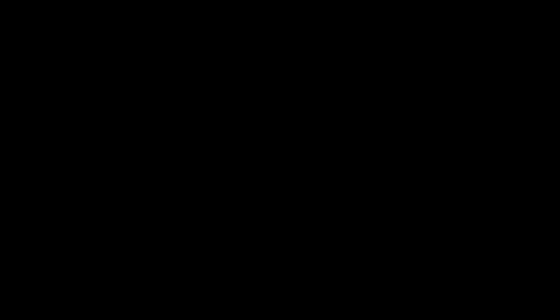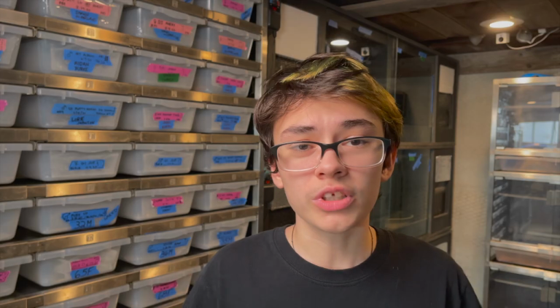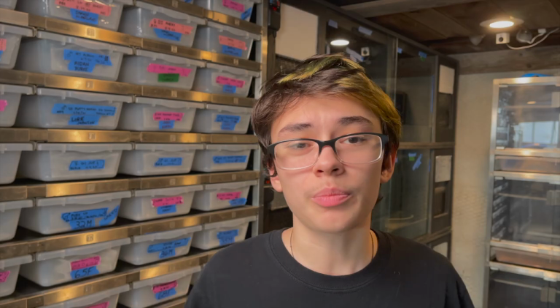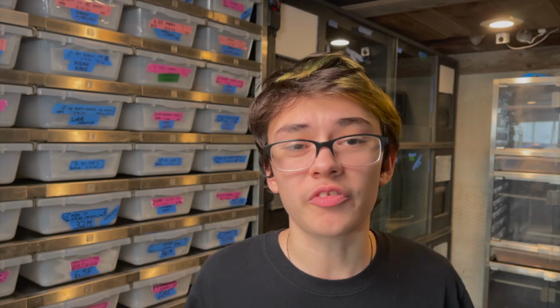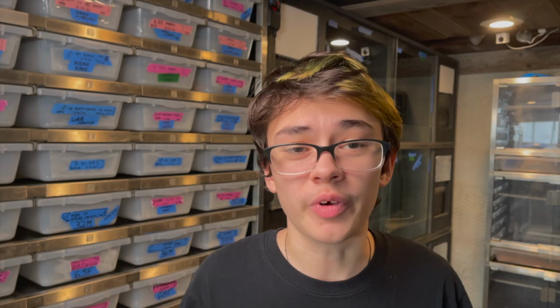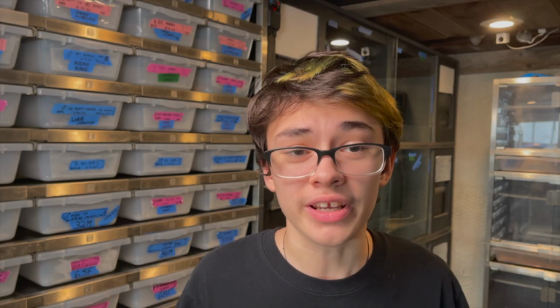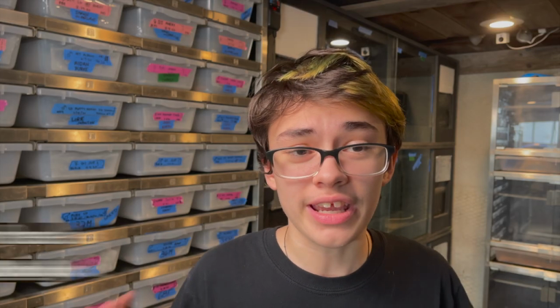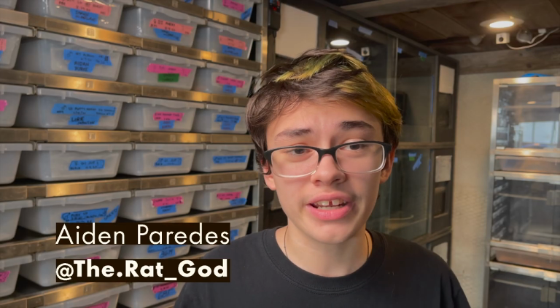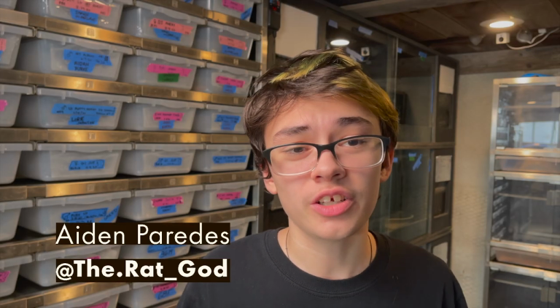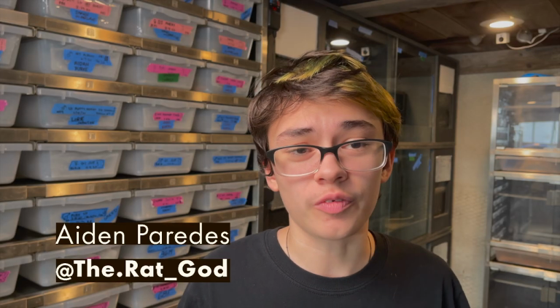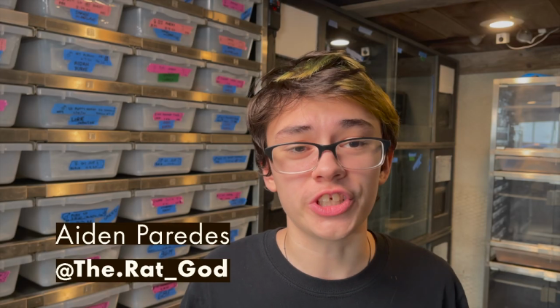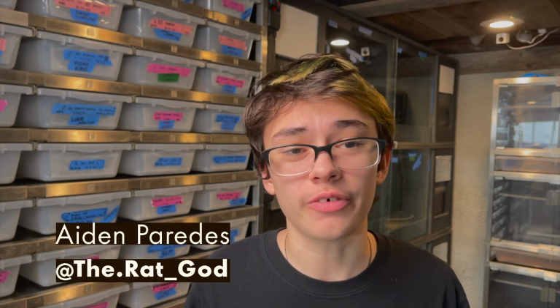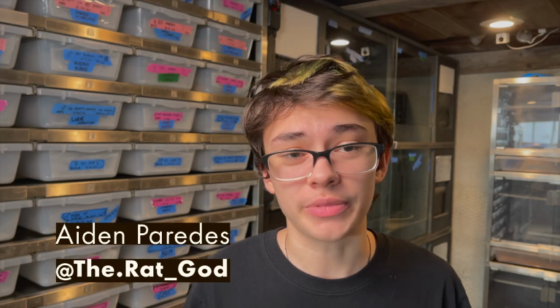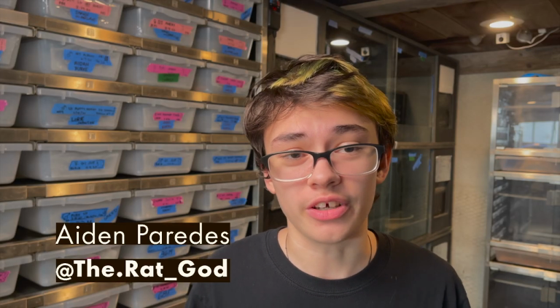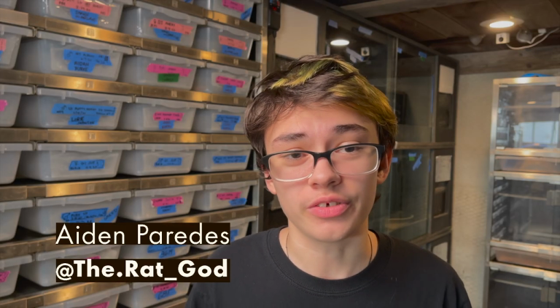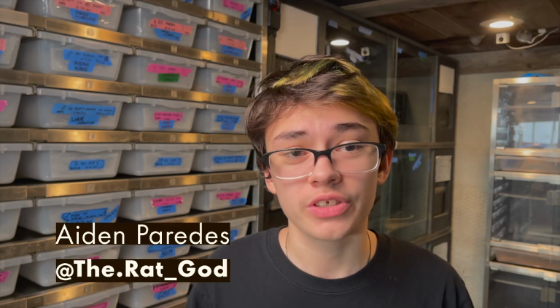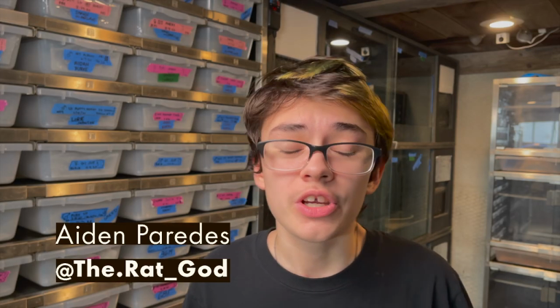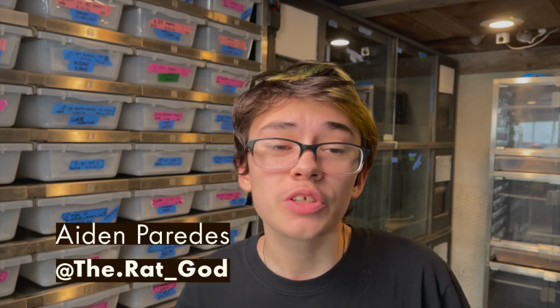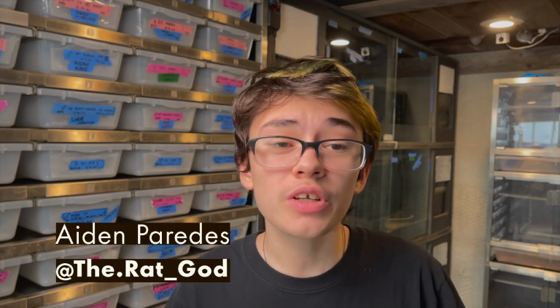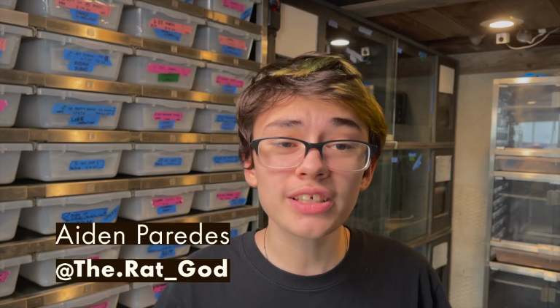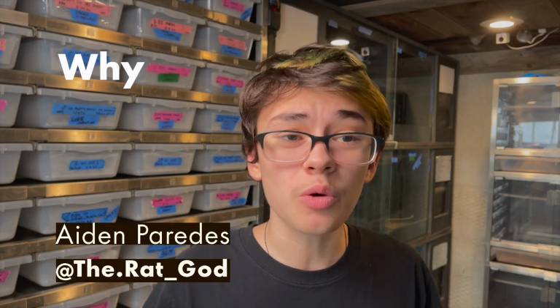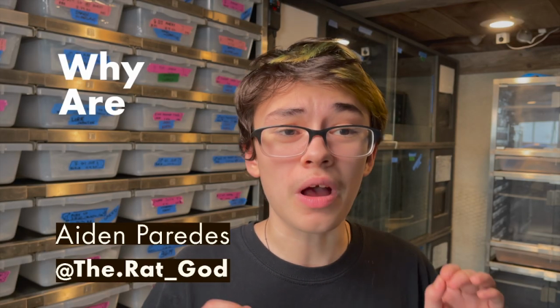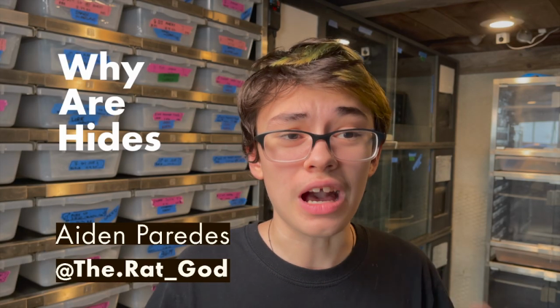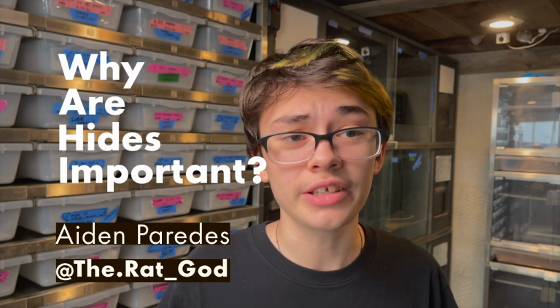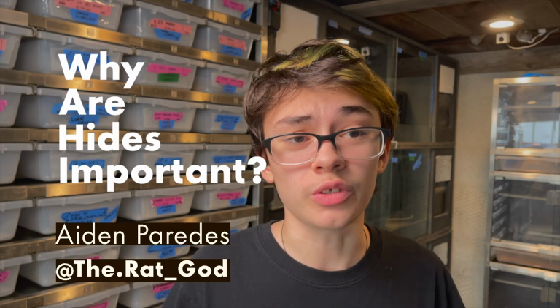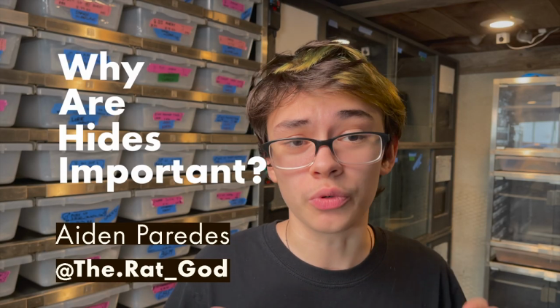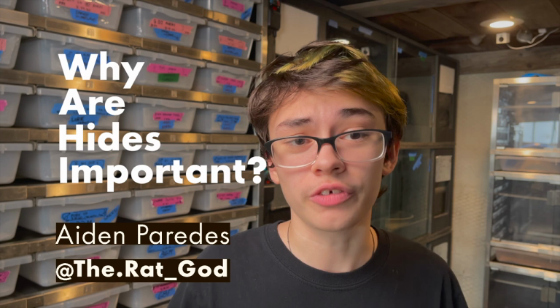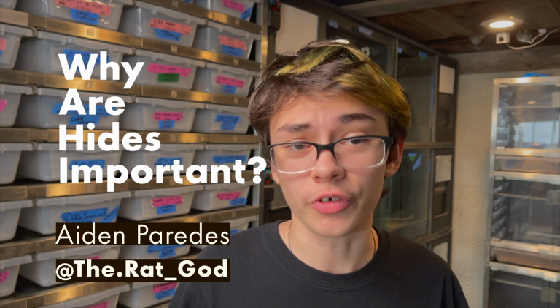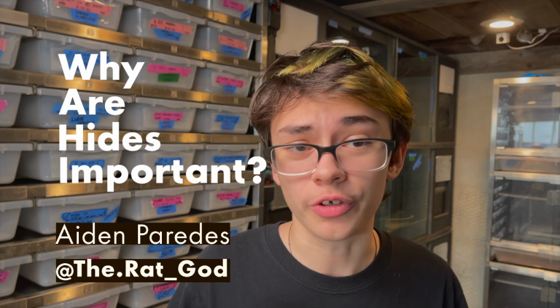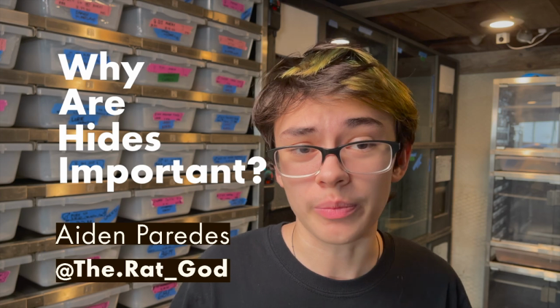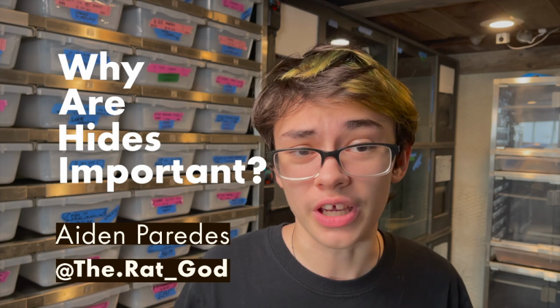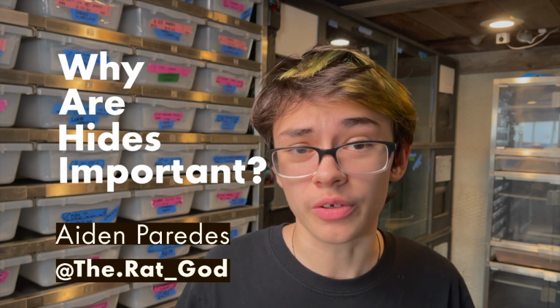What's up everyone? Aiden here from Reach Out Reptiles. Do you guys know why hides are important for your reptiles?